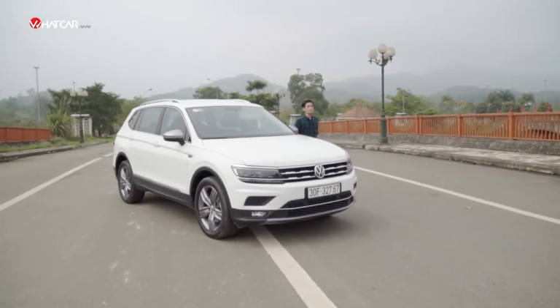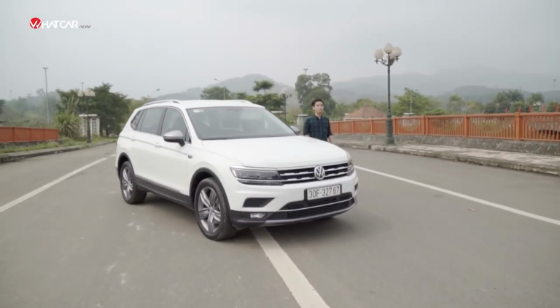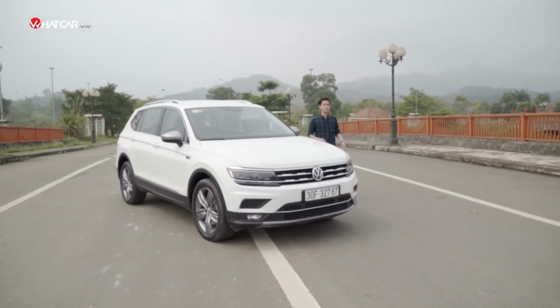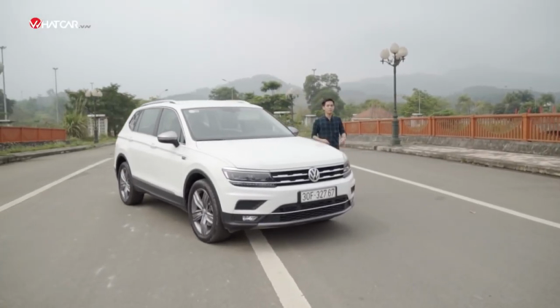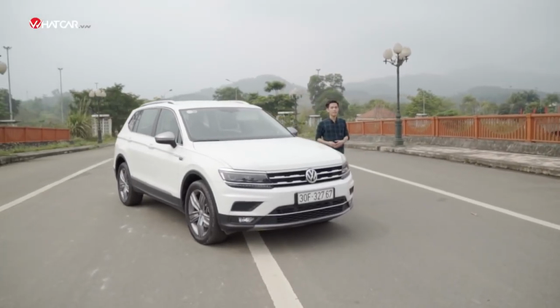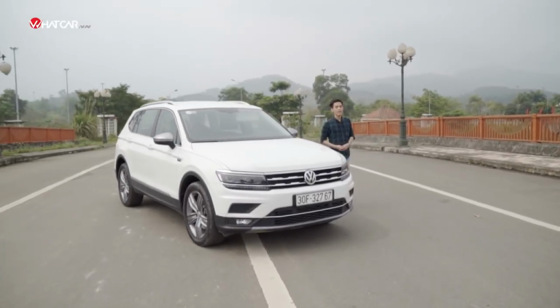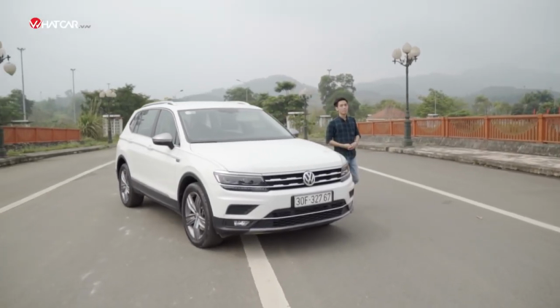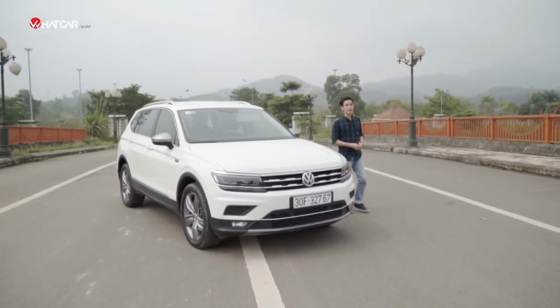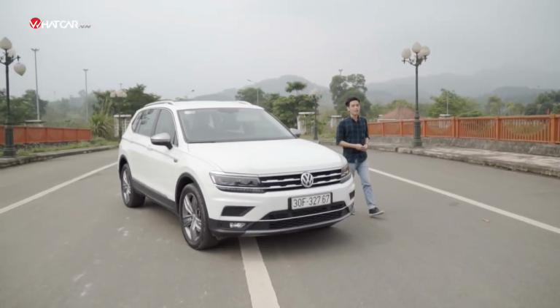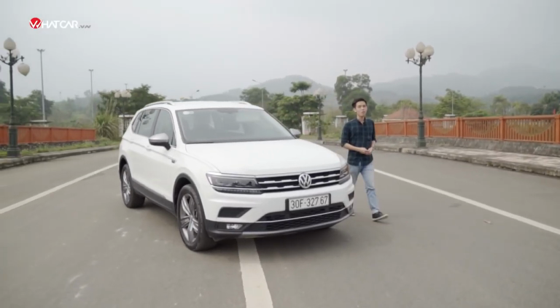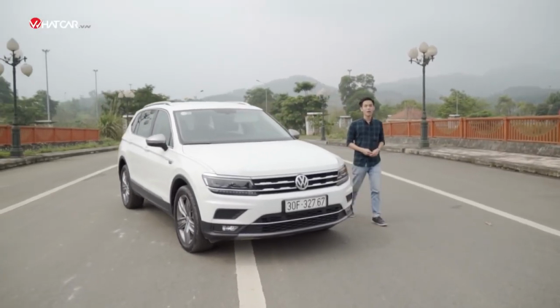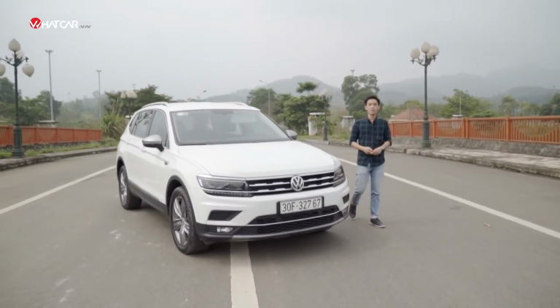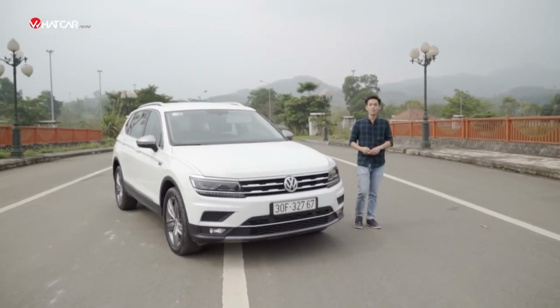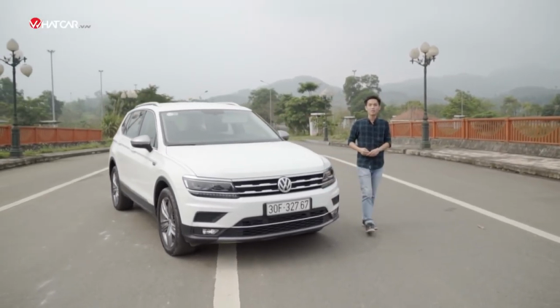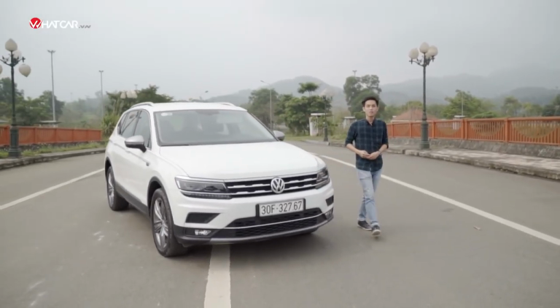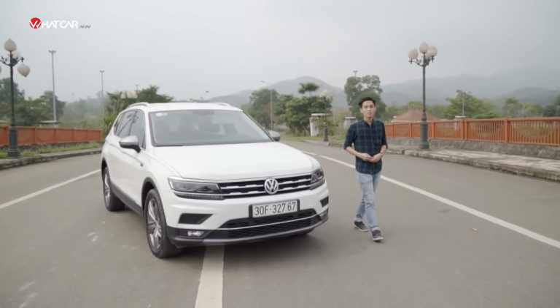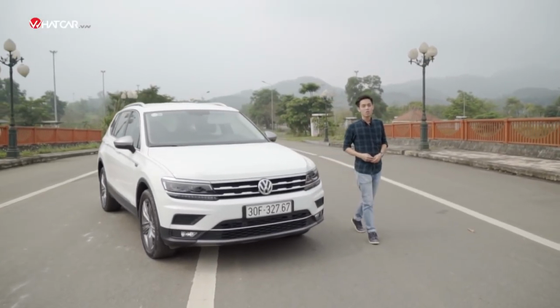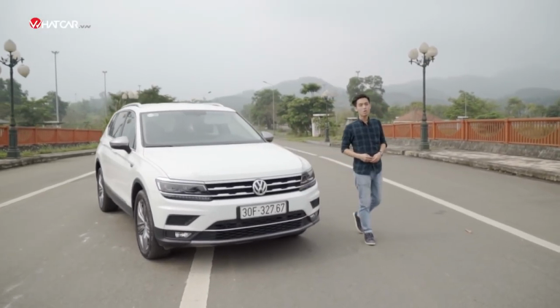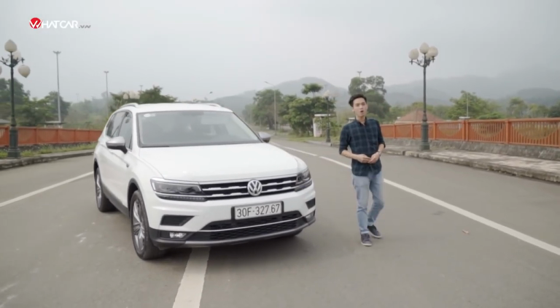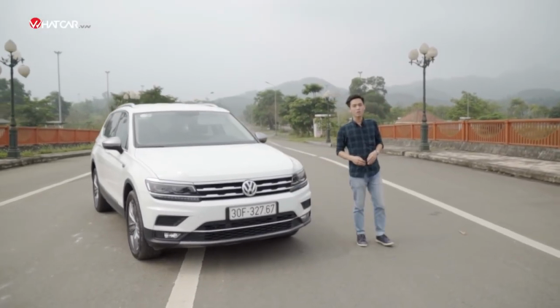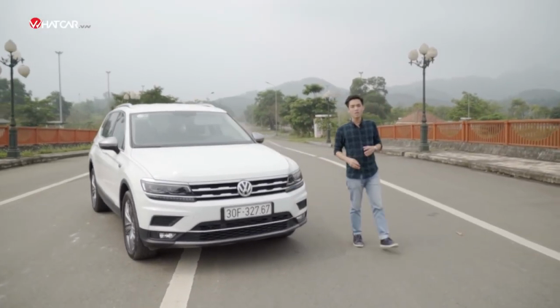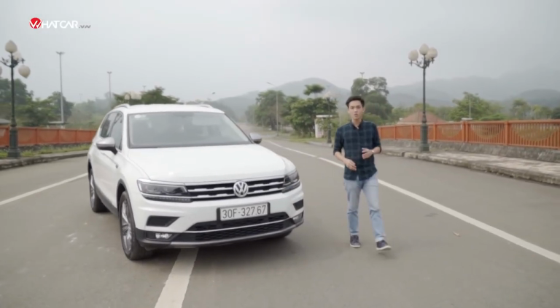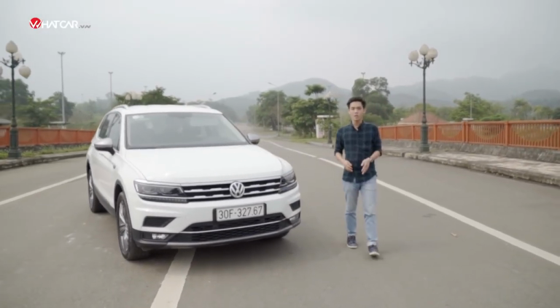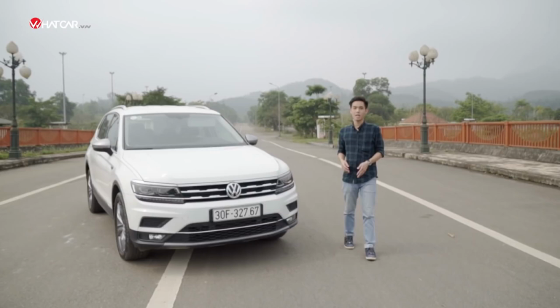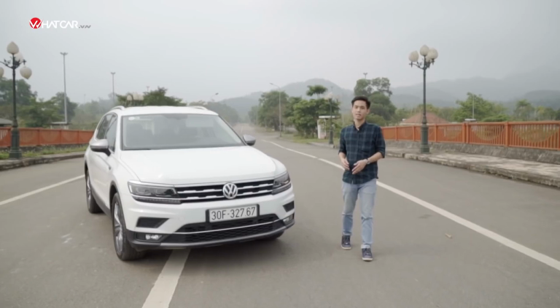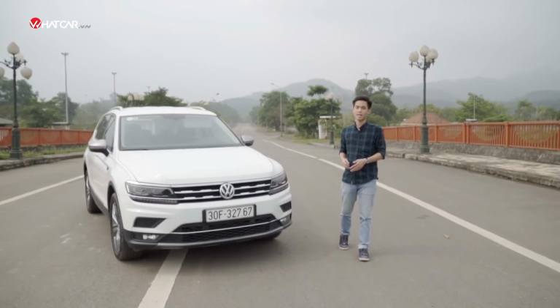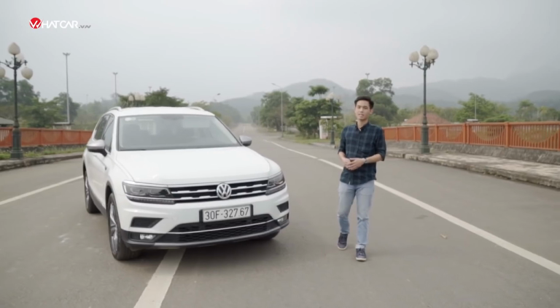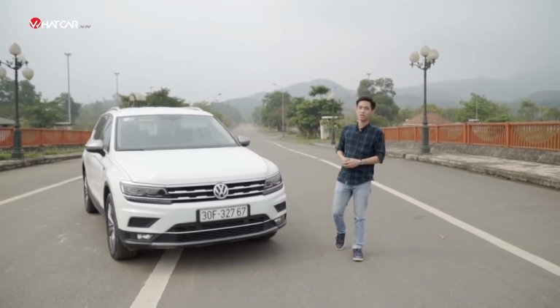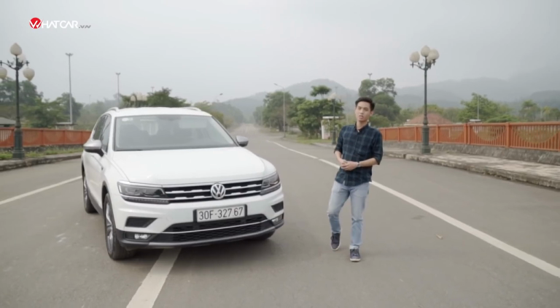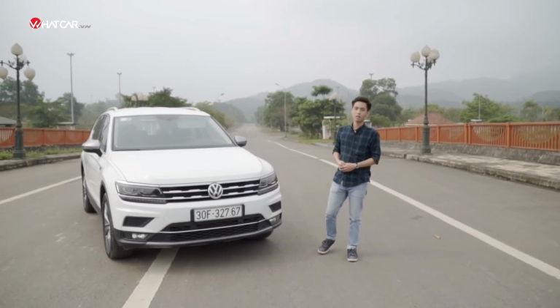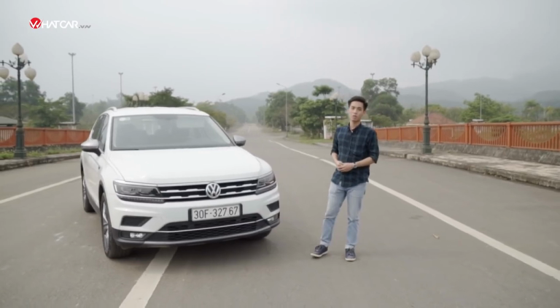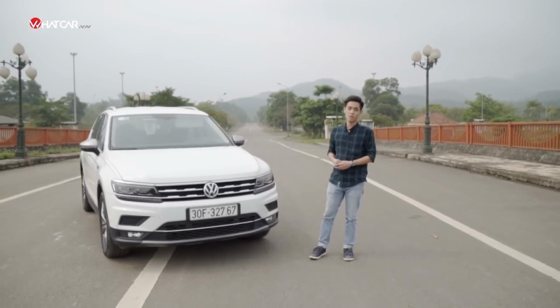Not only in Vietnam but also internationally, there is a question that comes from Volkswagen.